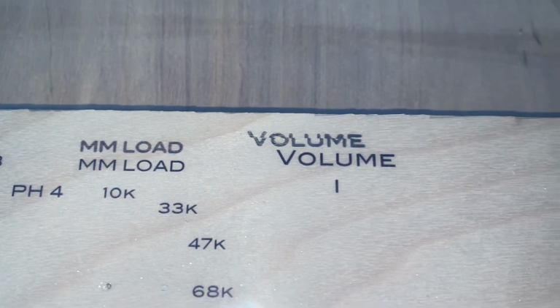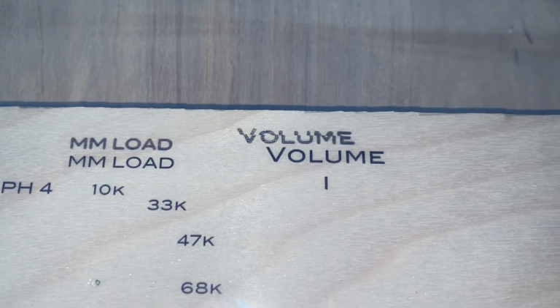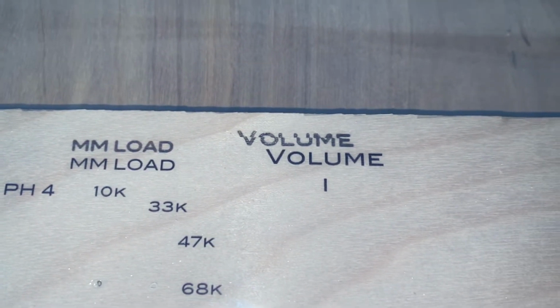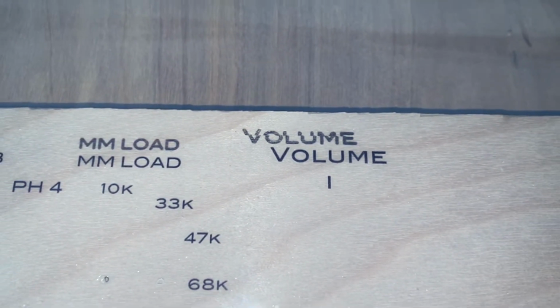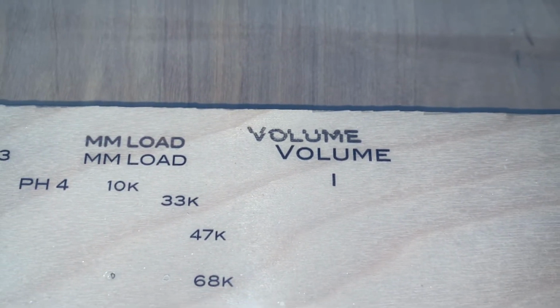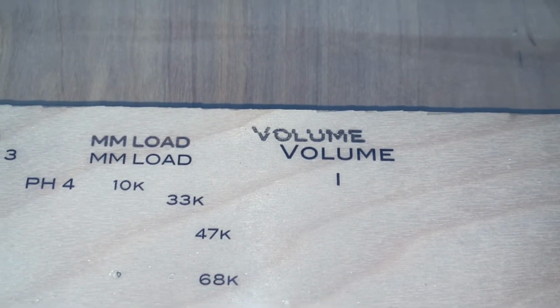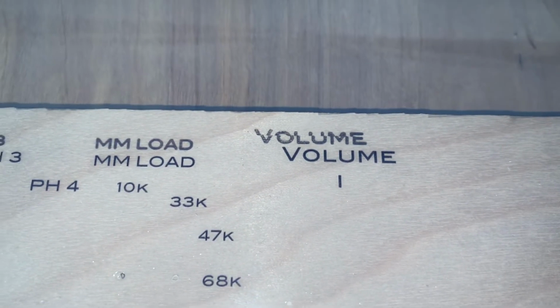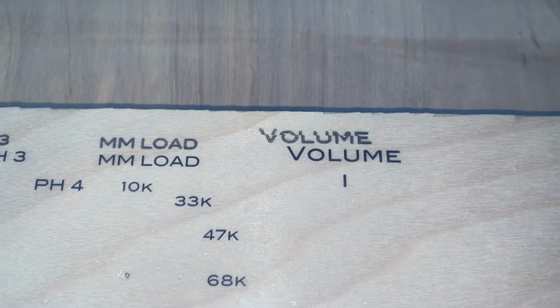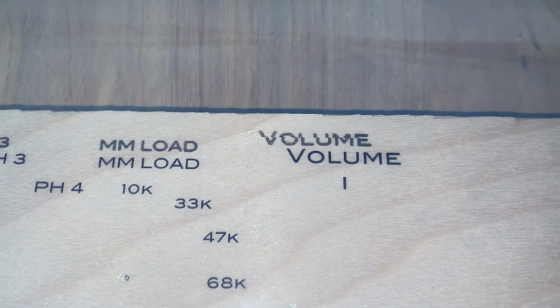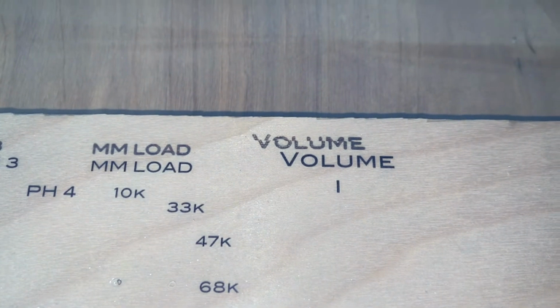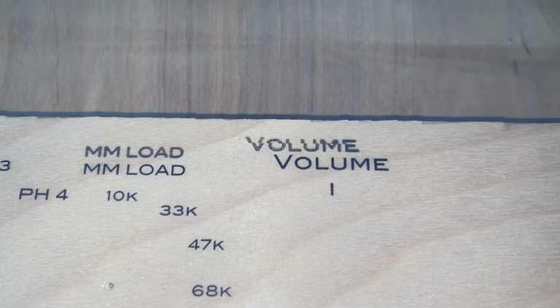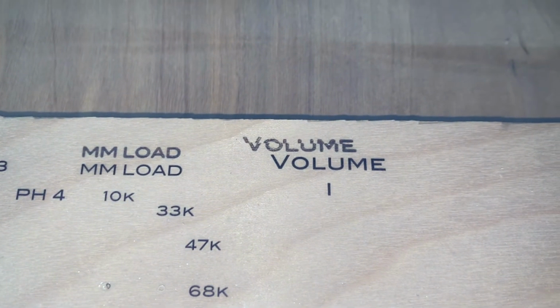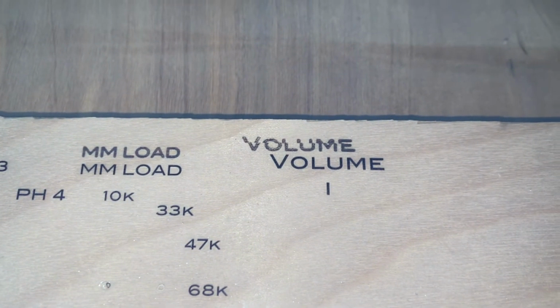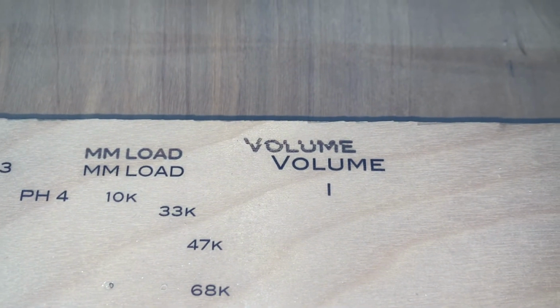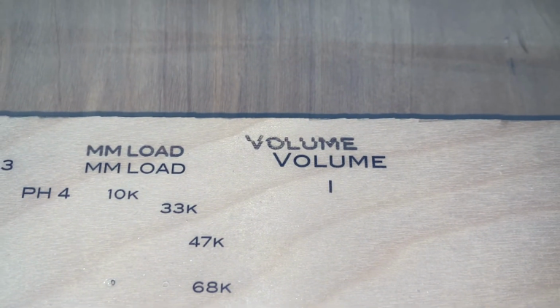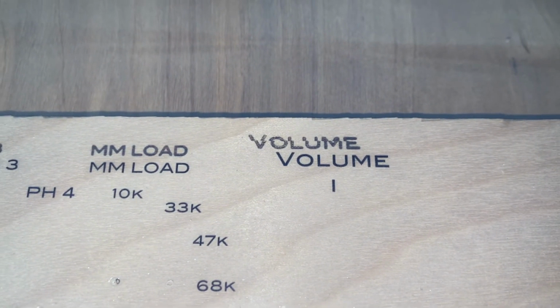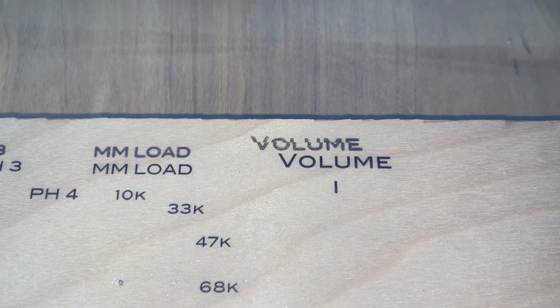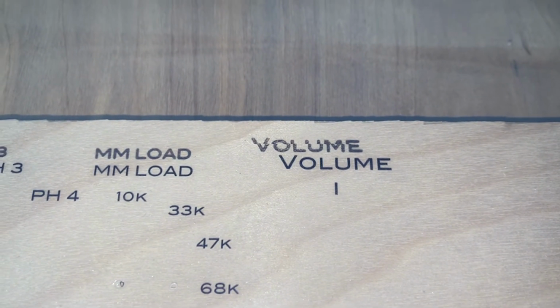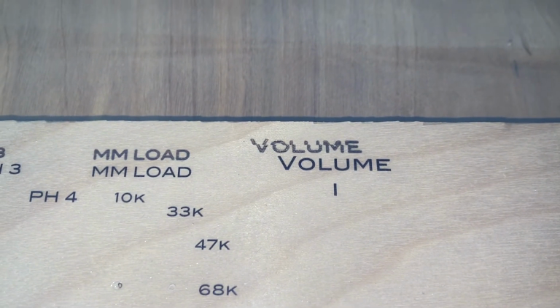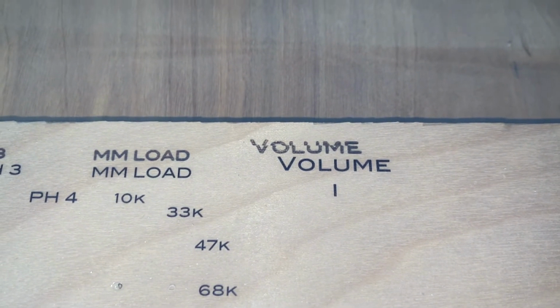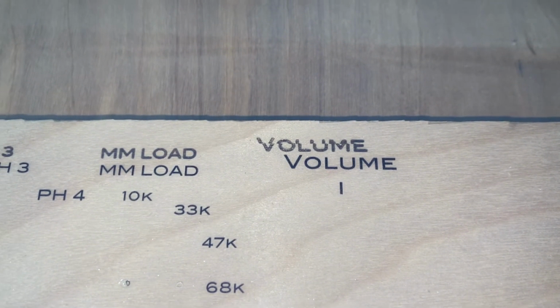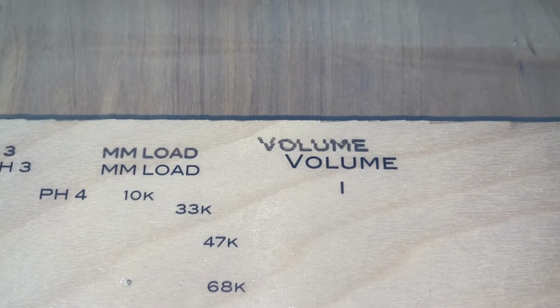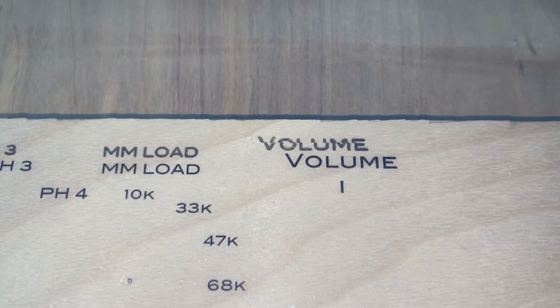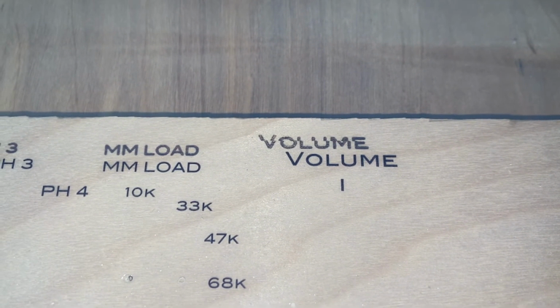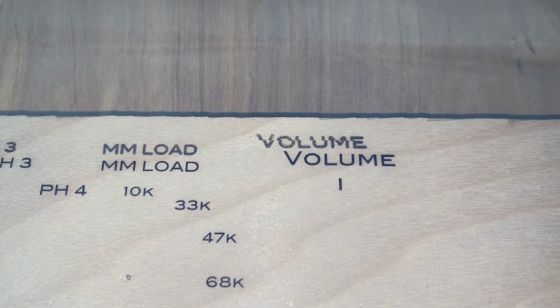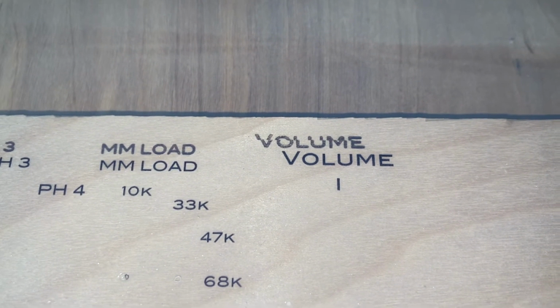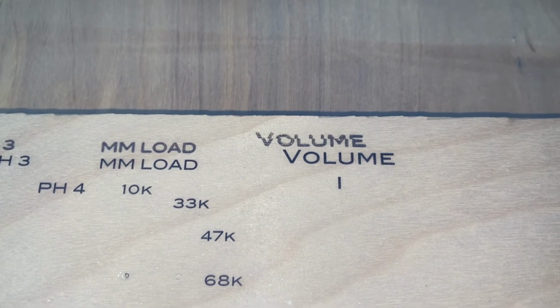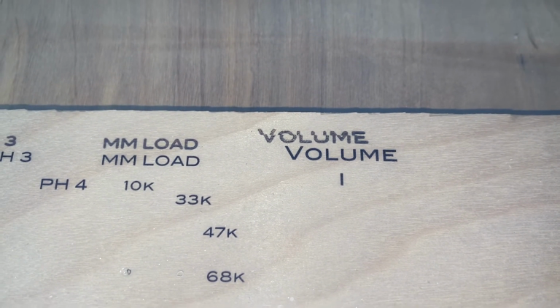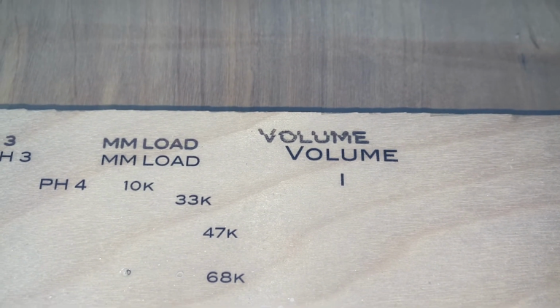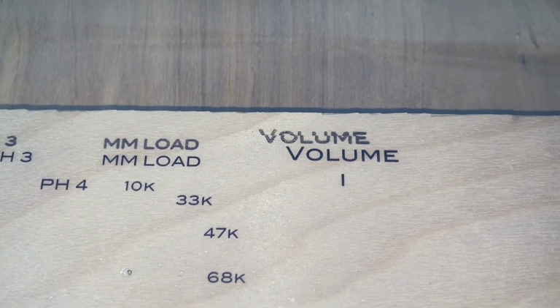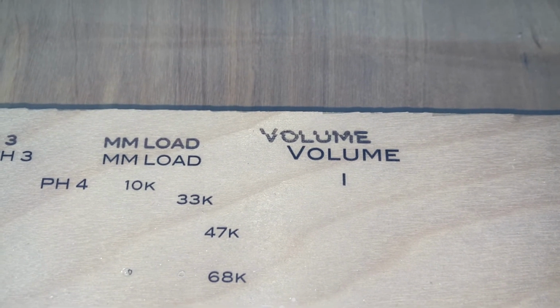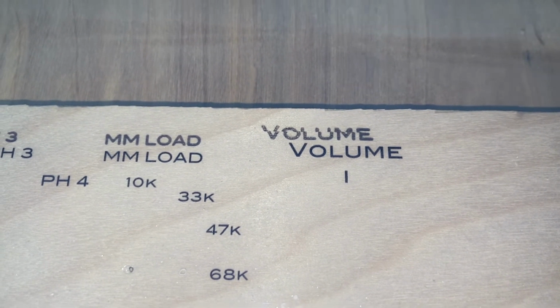What would be causing that? Should I try it as a JPEG or a TIF or a different file format?